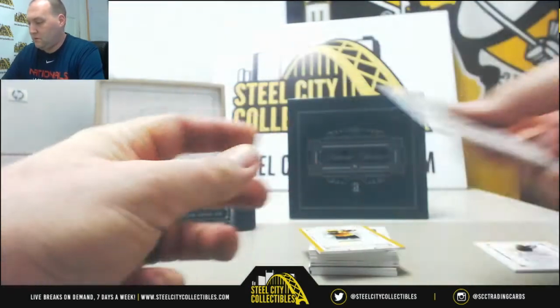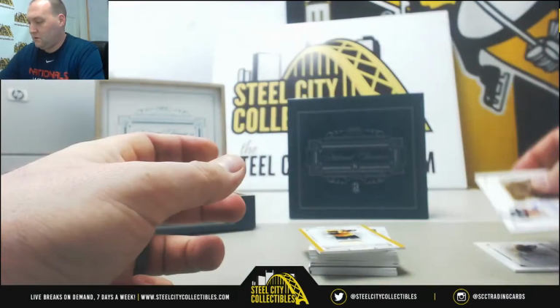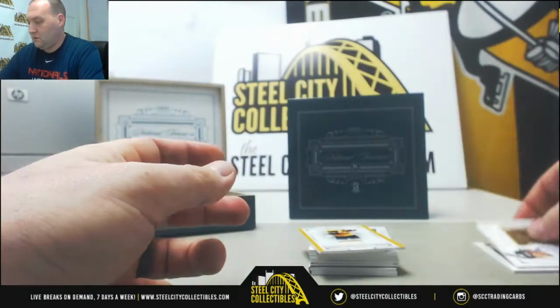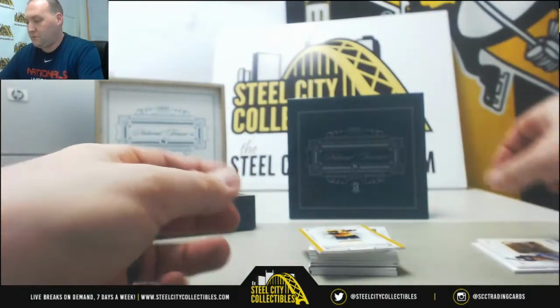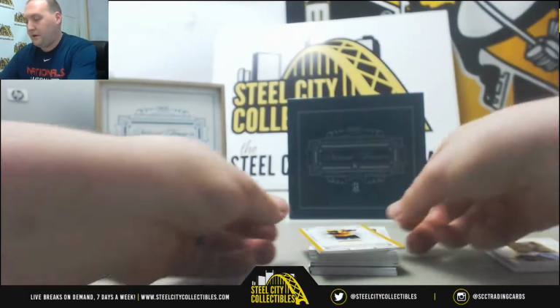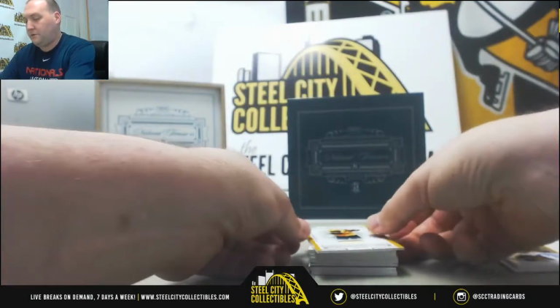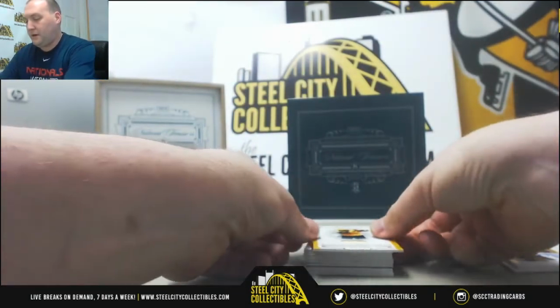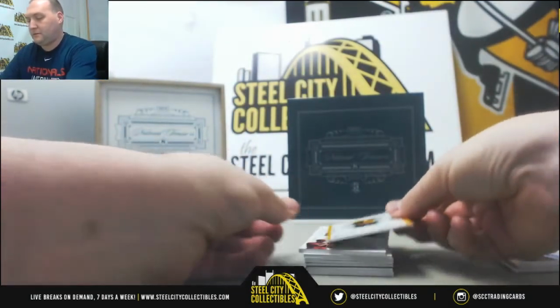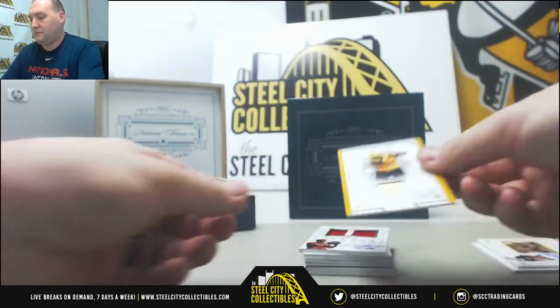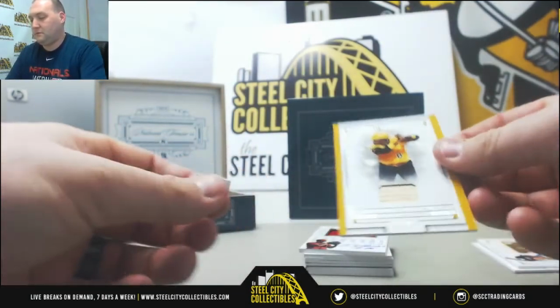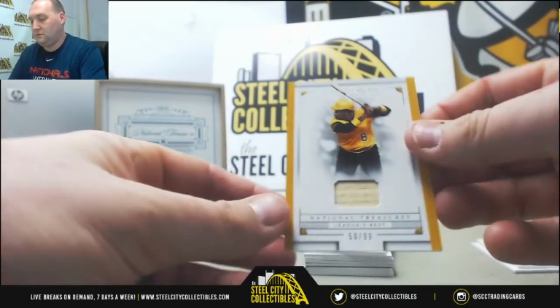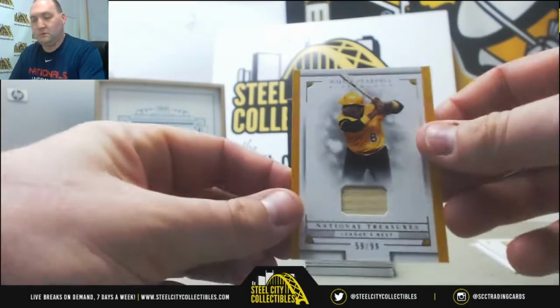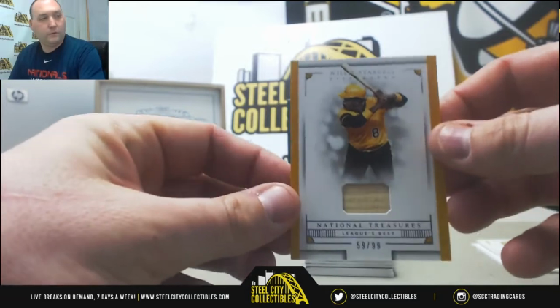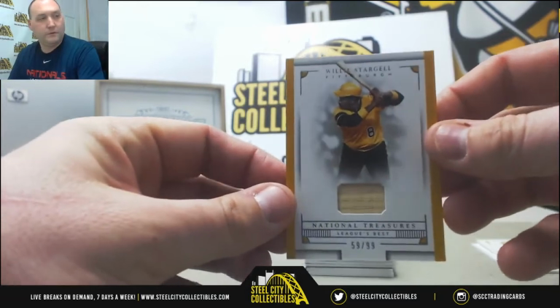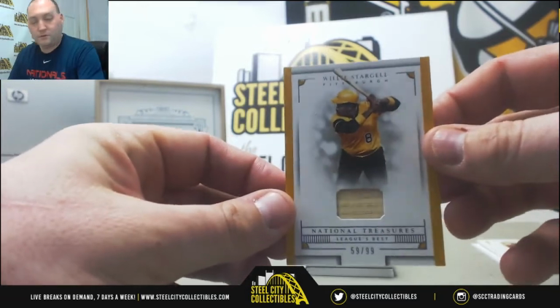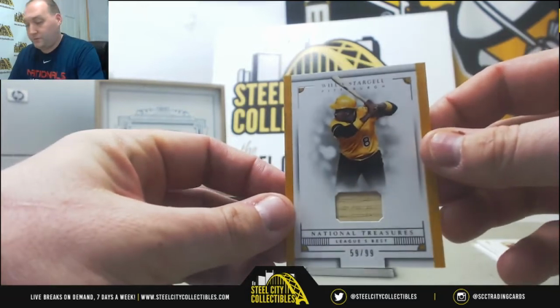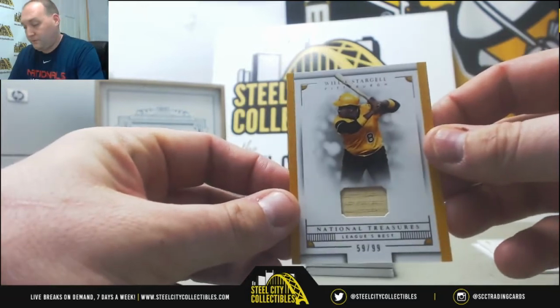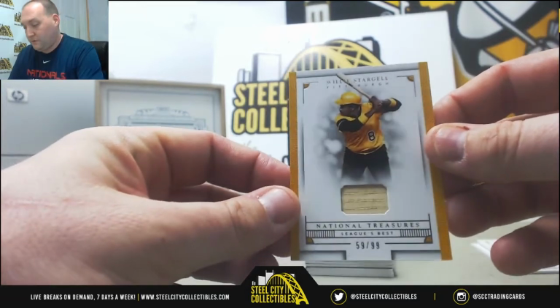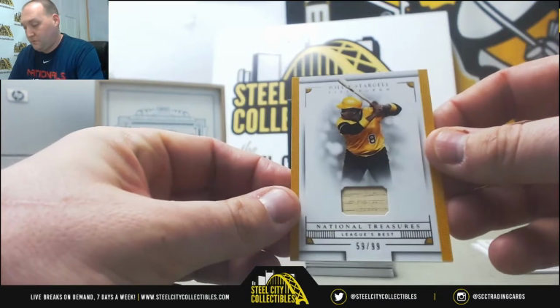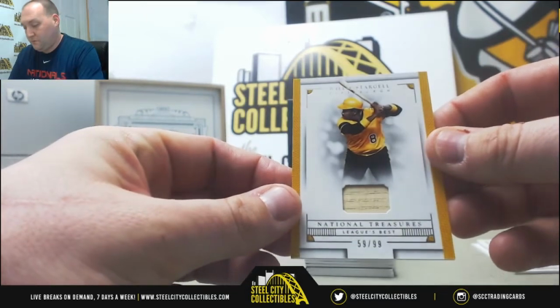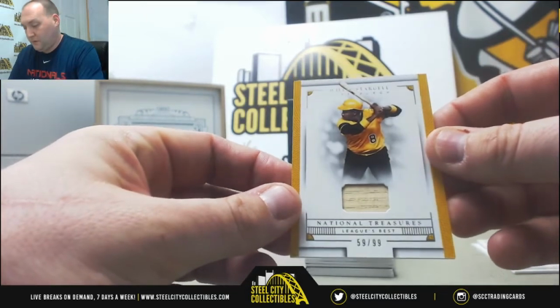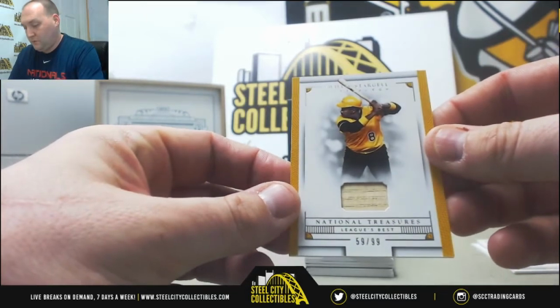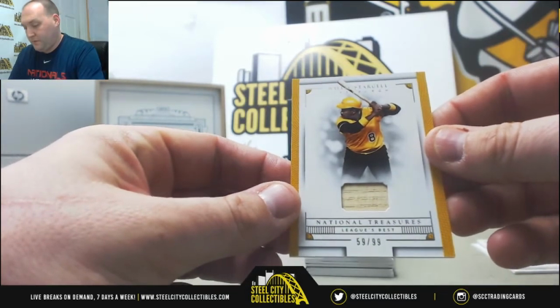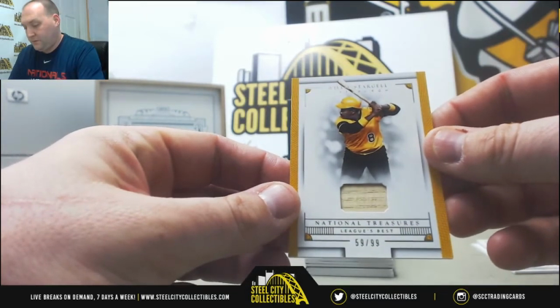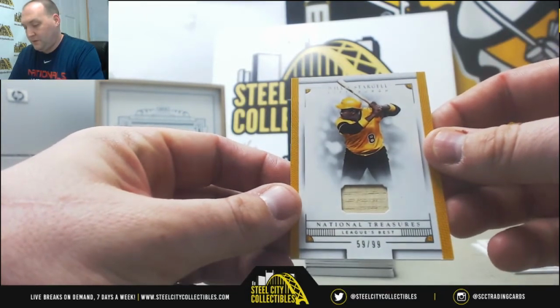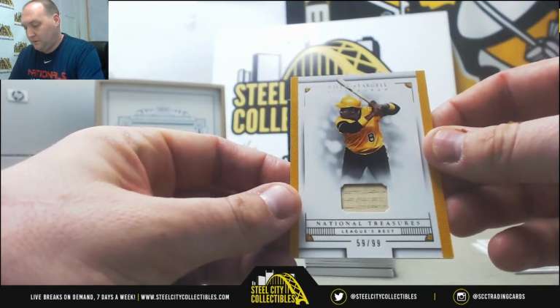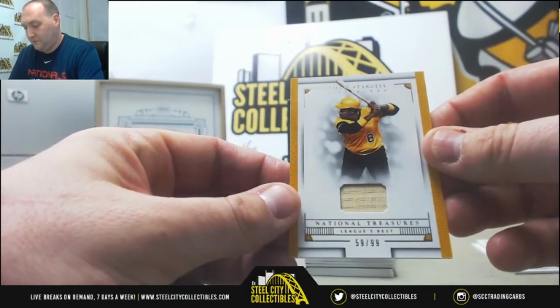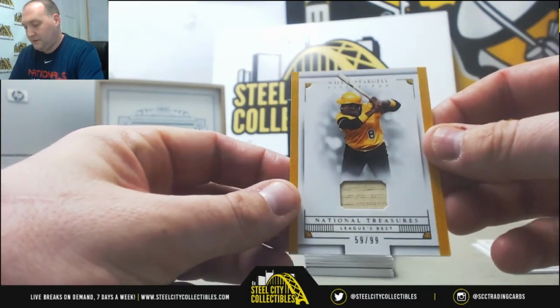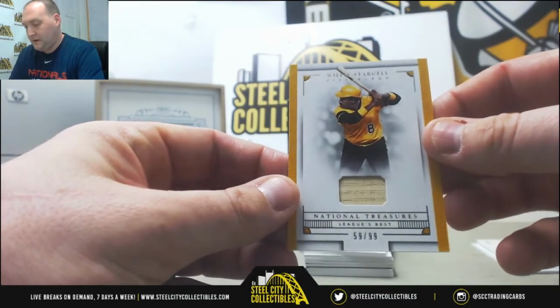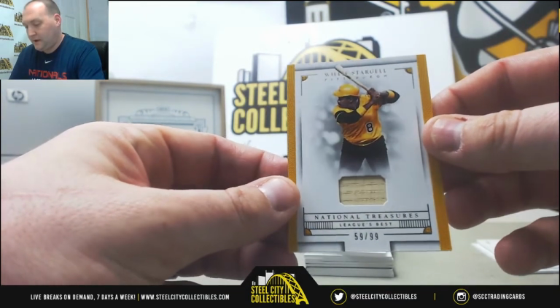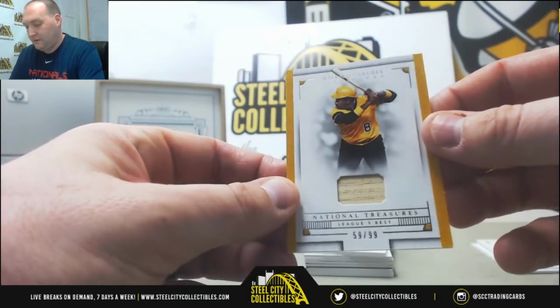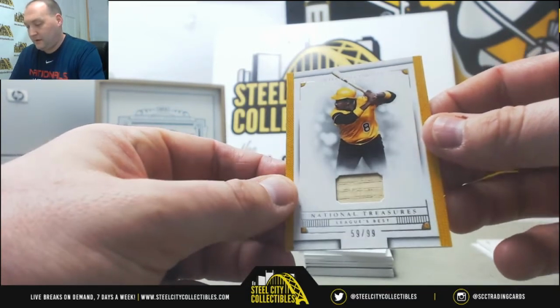Another Pirate up next: Willie Sturgill, game-use bat piece, 59 out of 99.